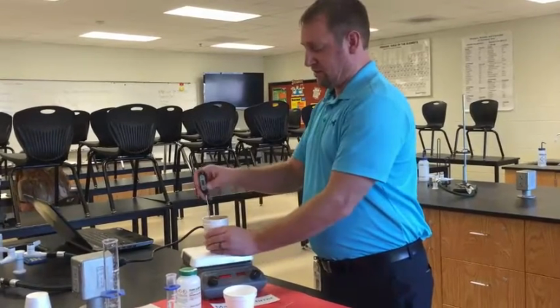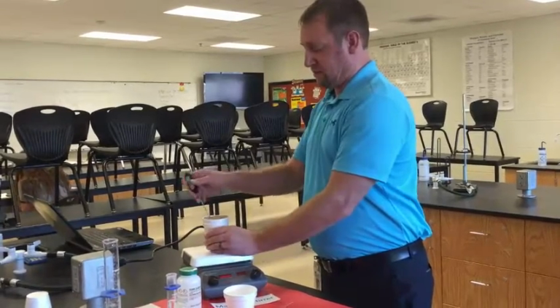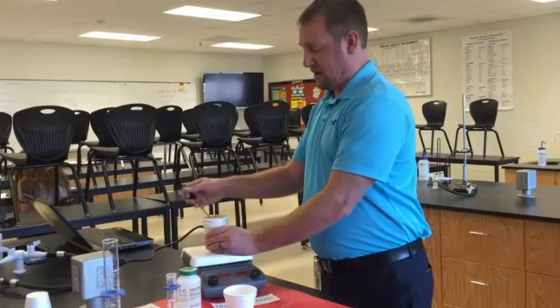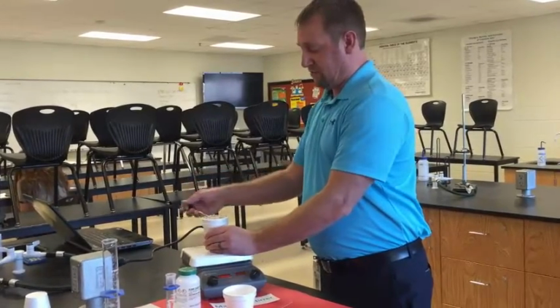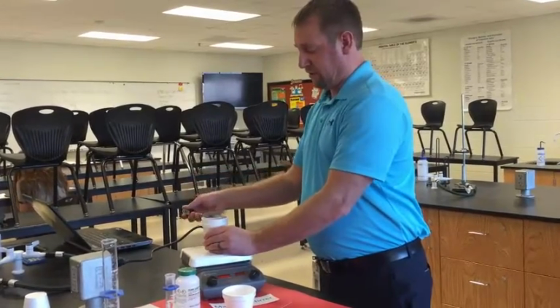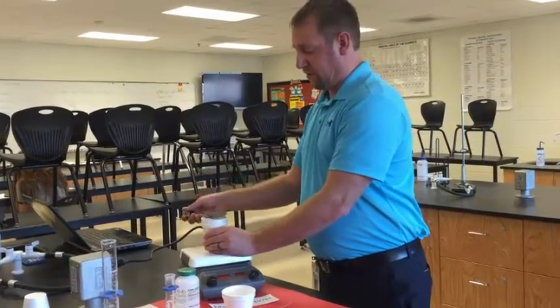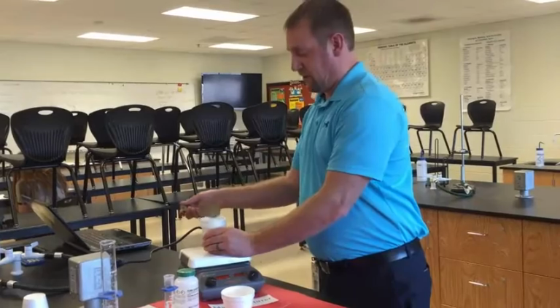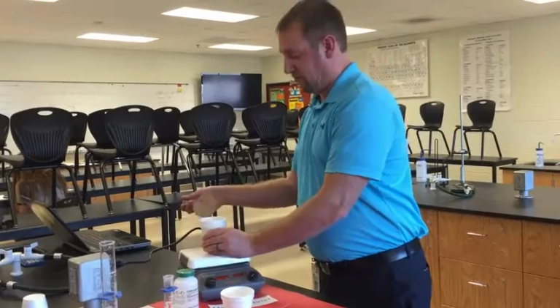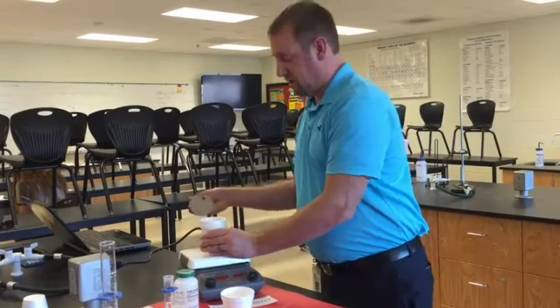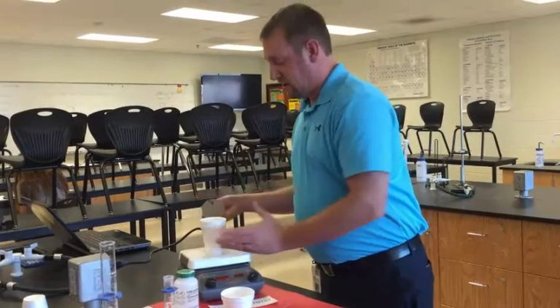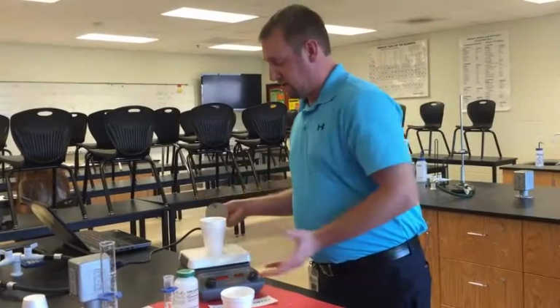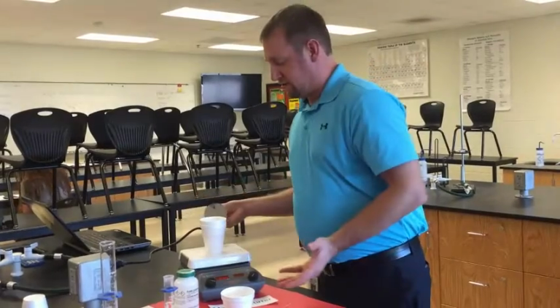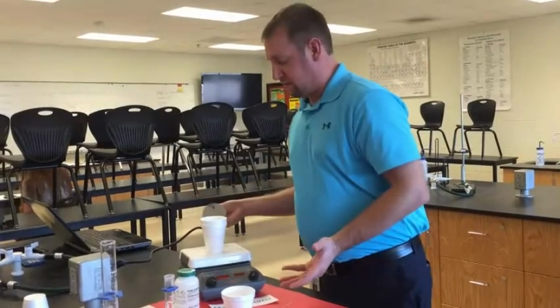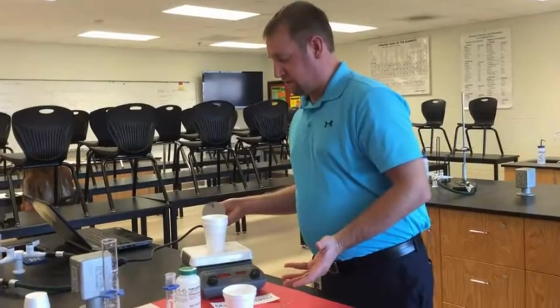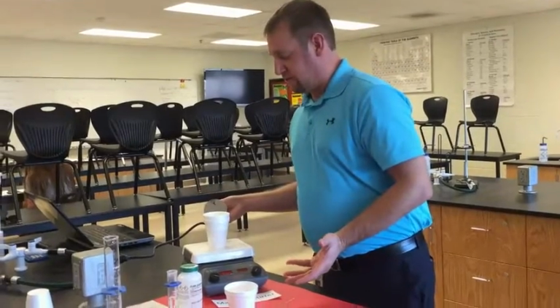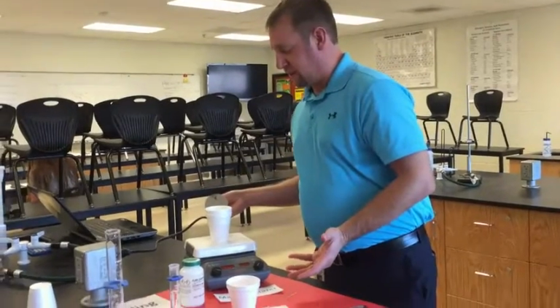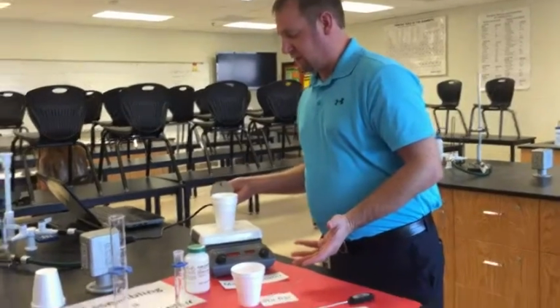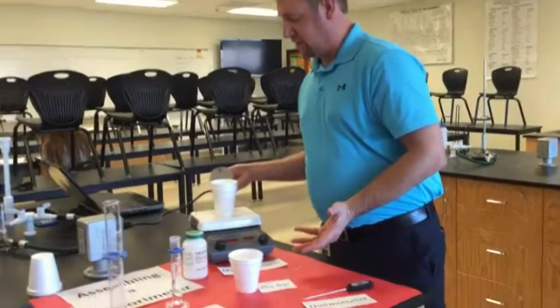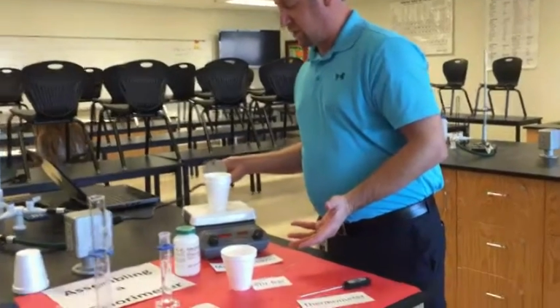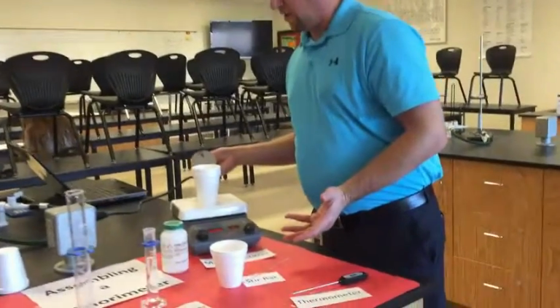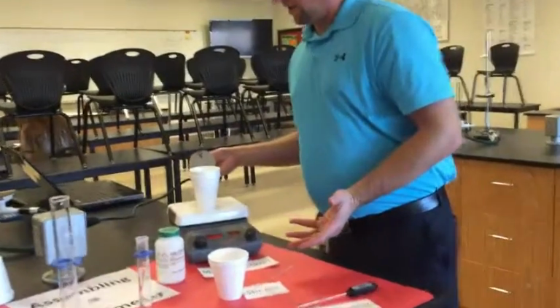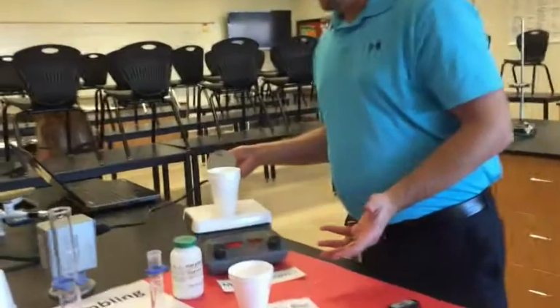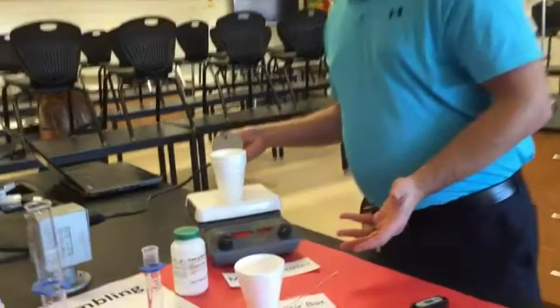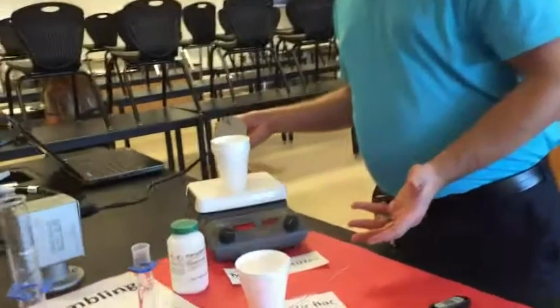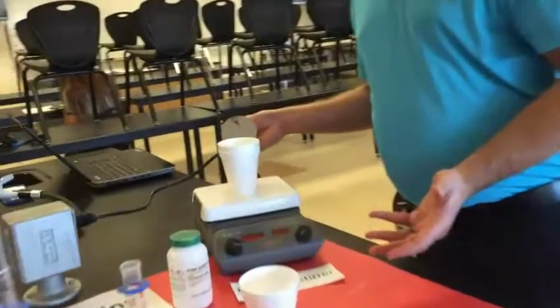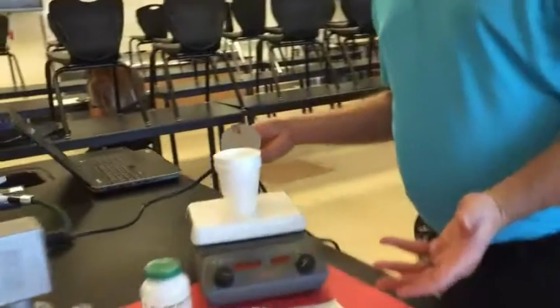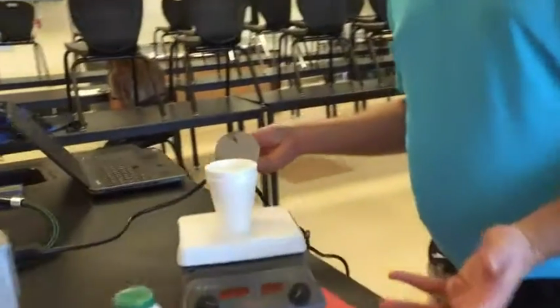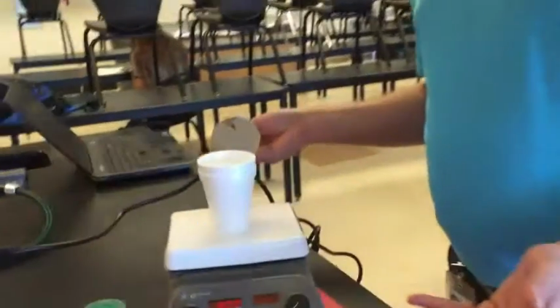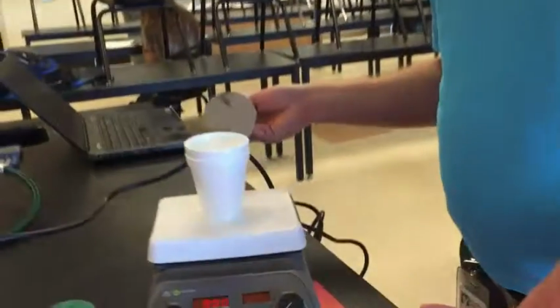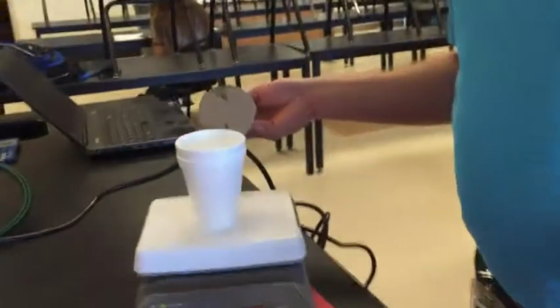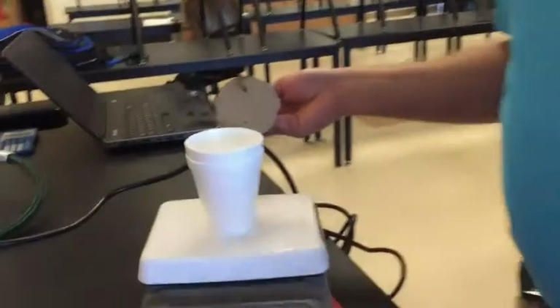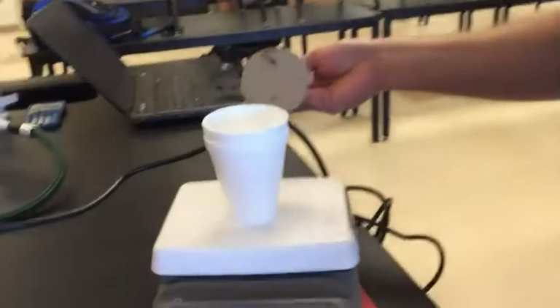In fact, if you pop the lid off just to double check, we are getting a nice little vortex in there.